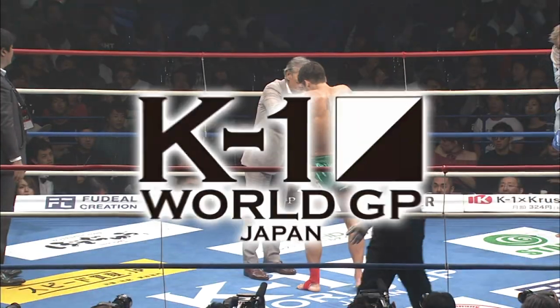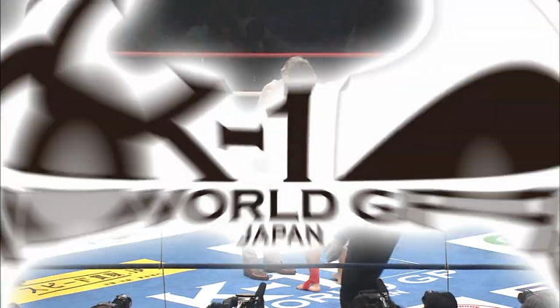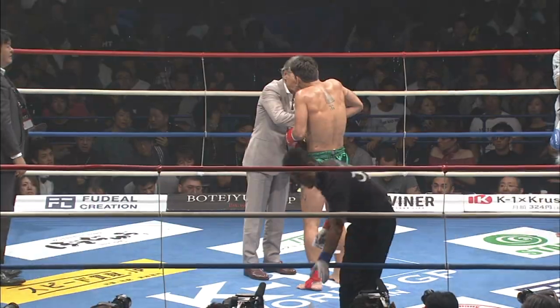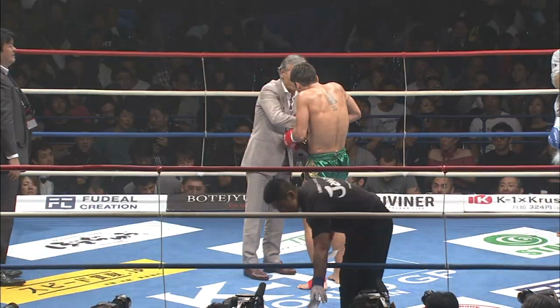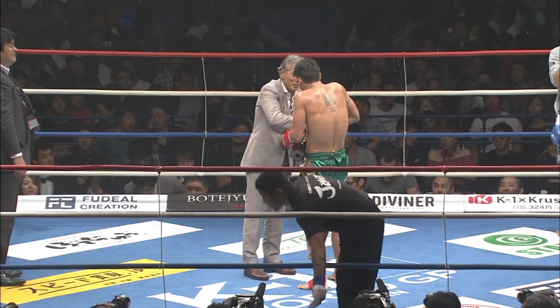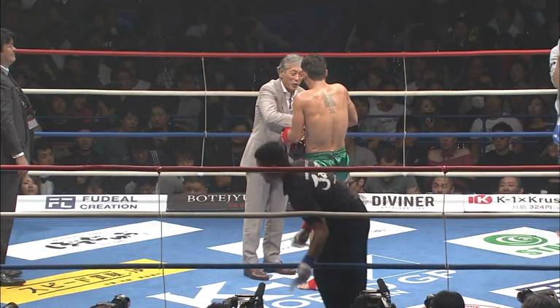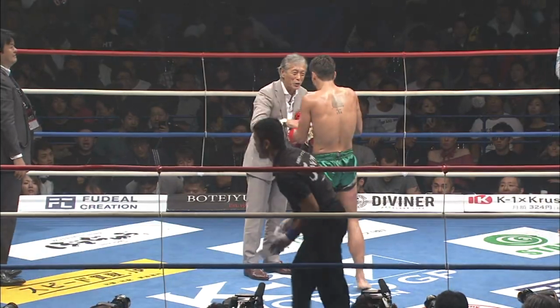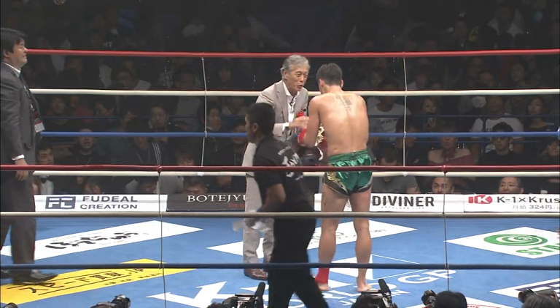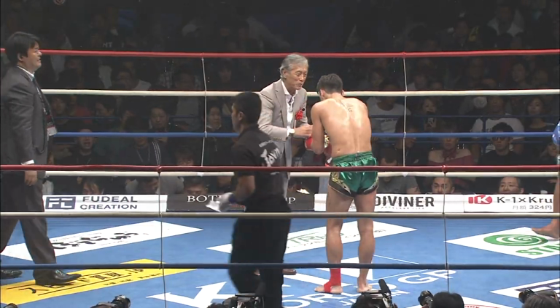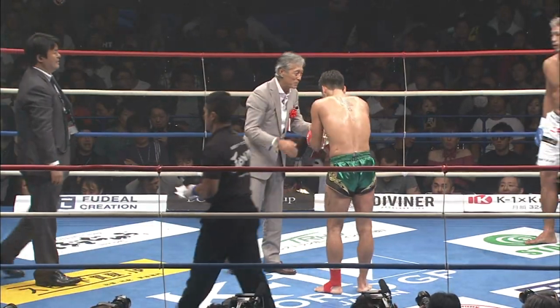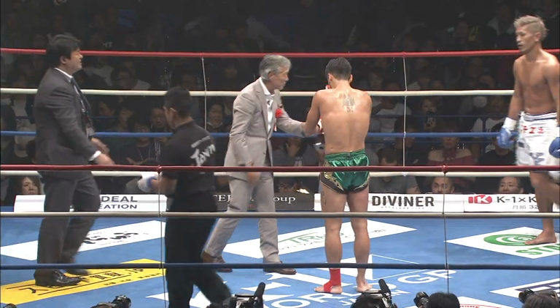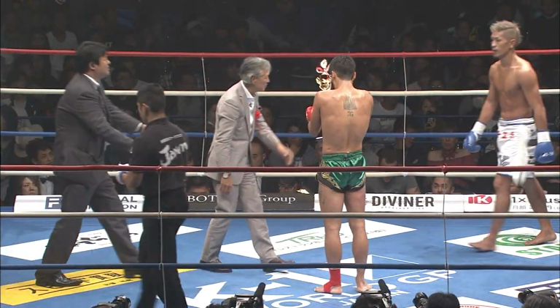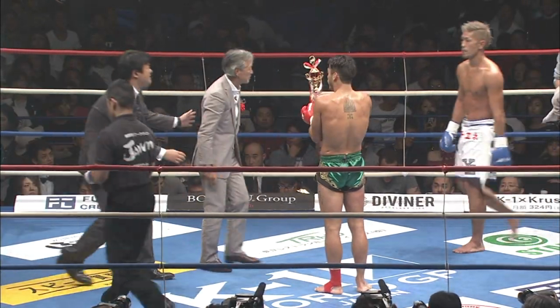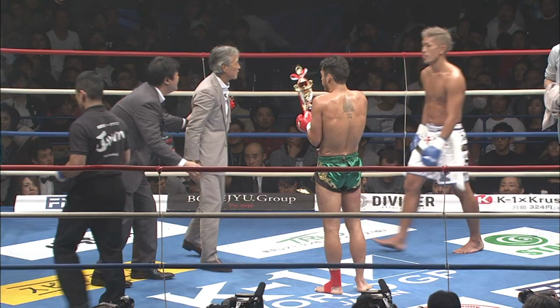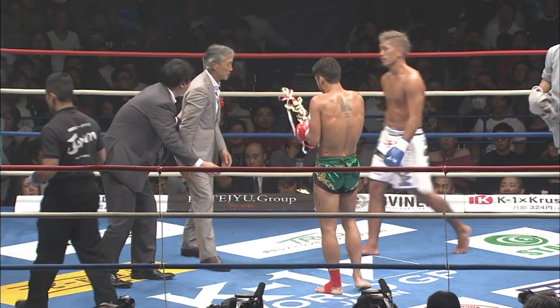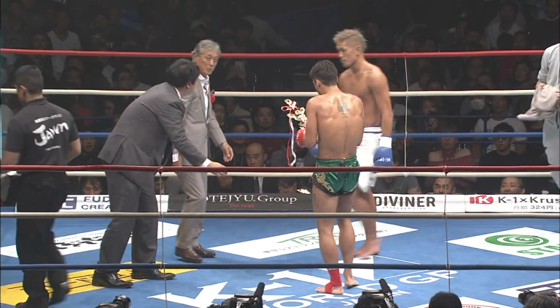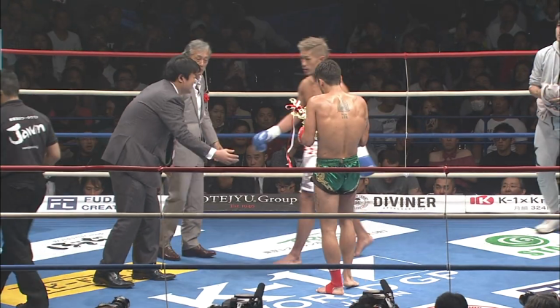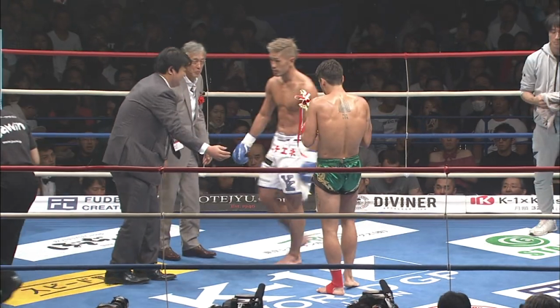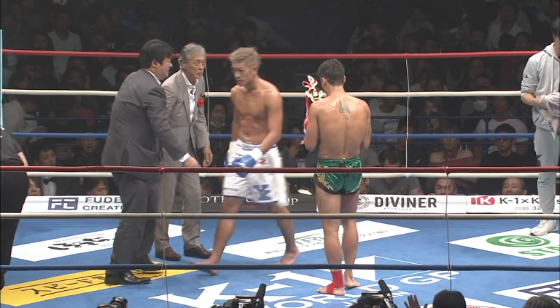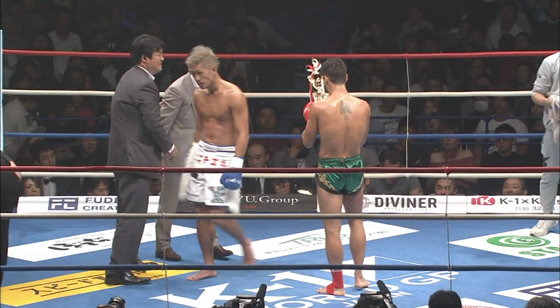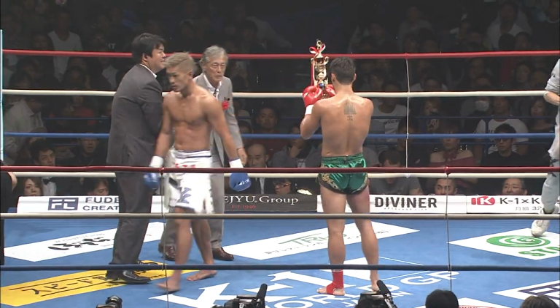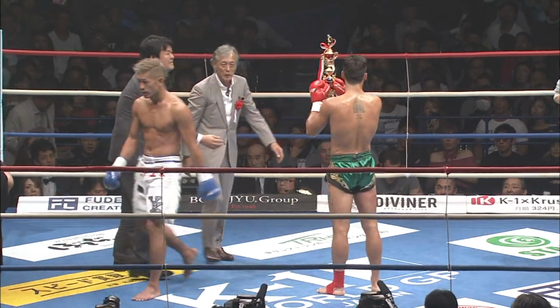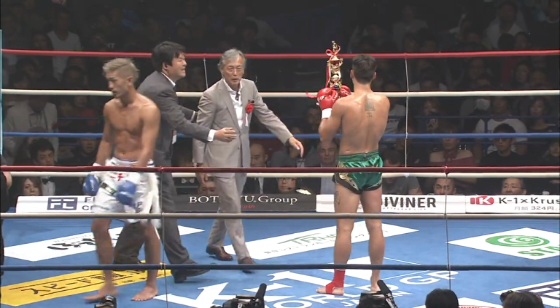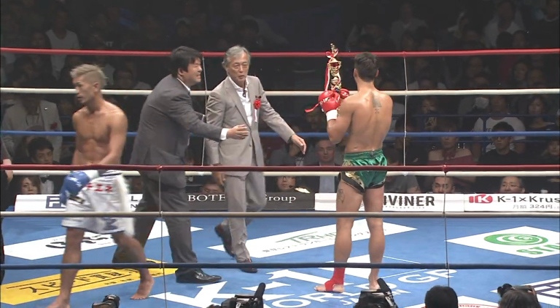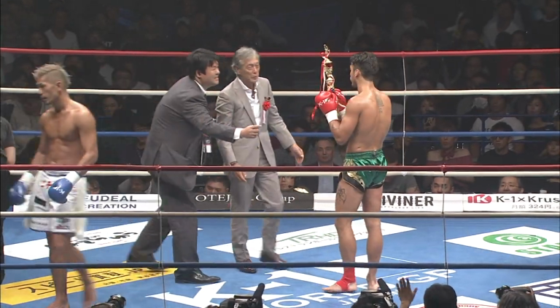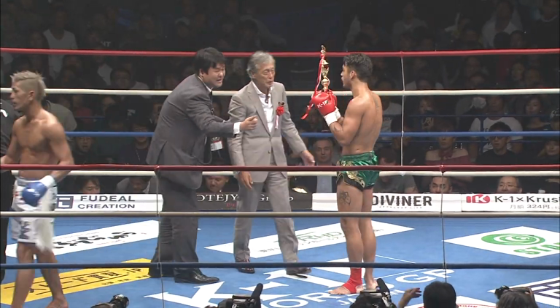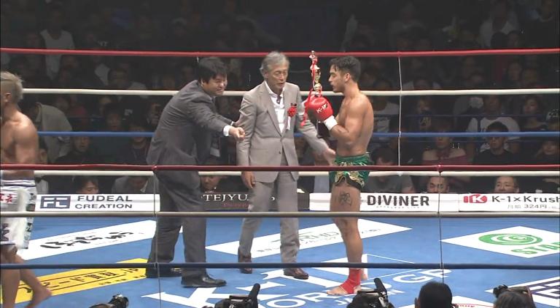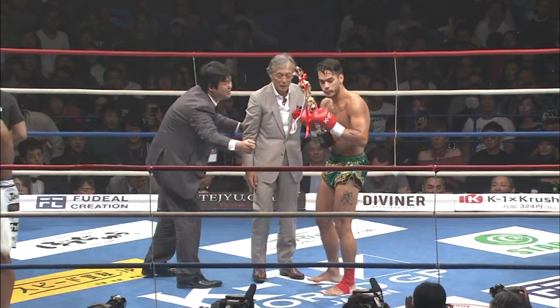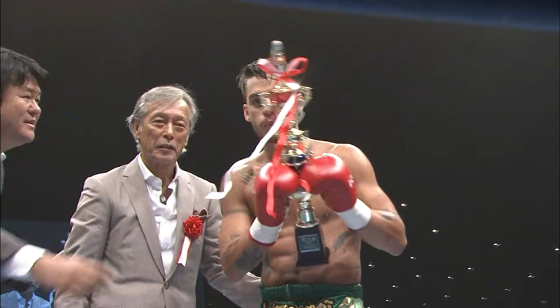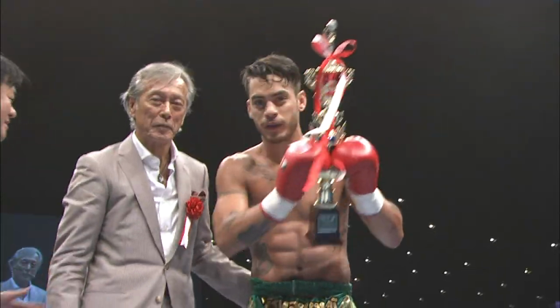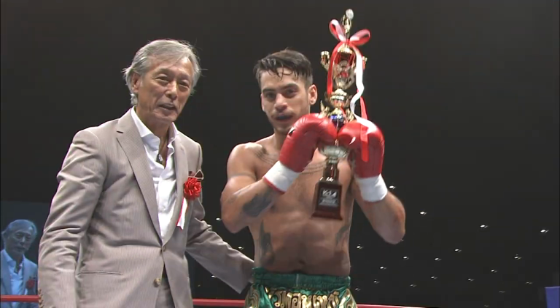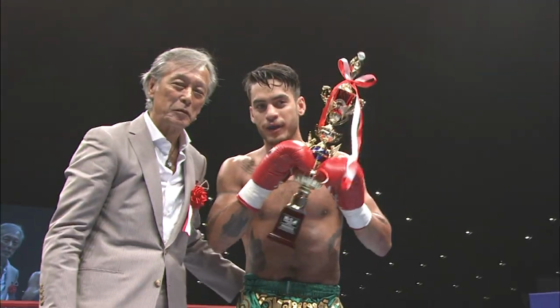Just for the health of the fighter, you know, you gotta call that one. That was a great performance for Daubeck again.